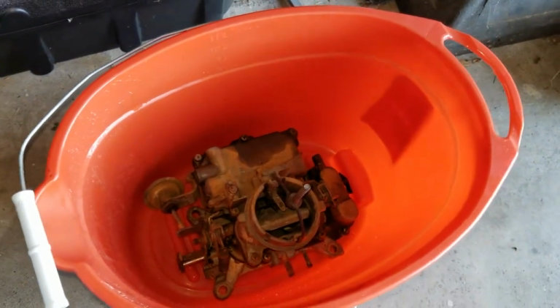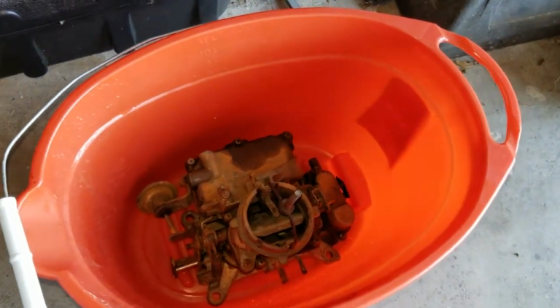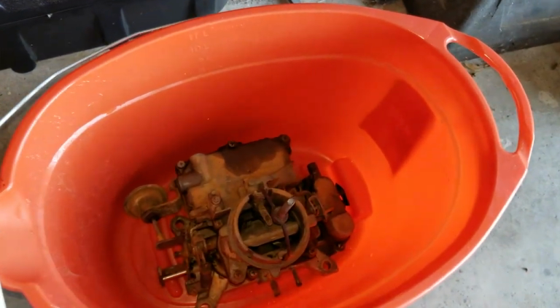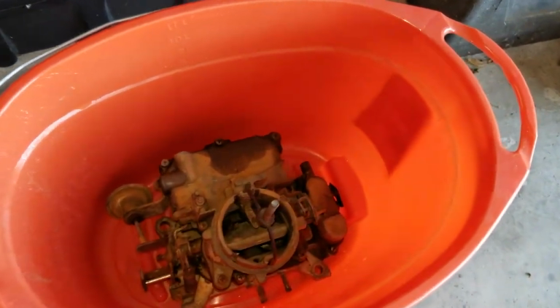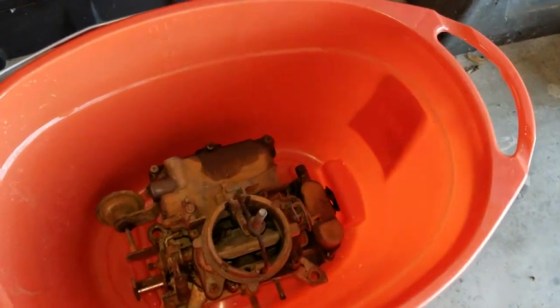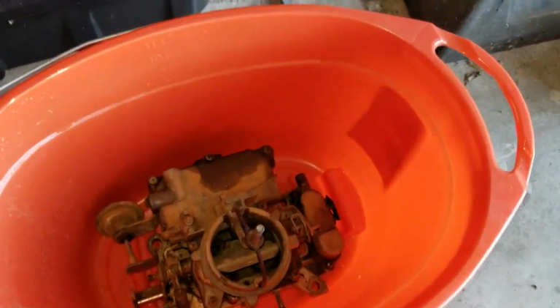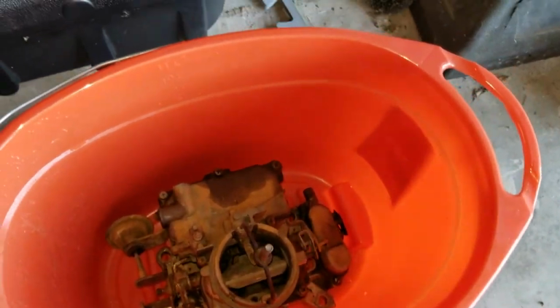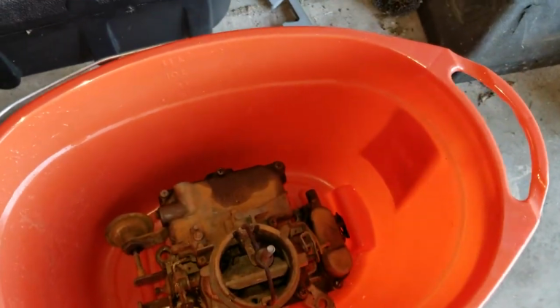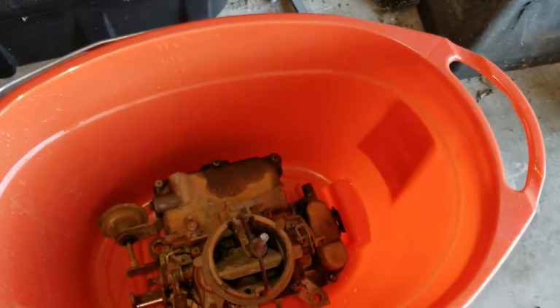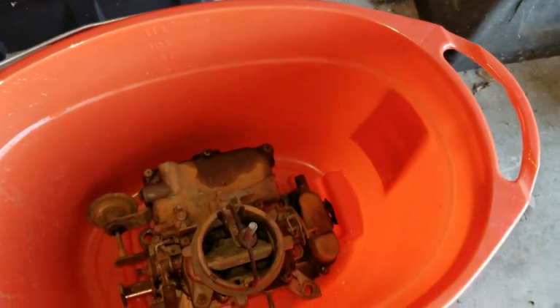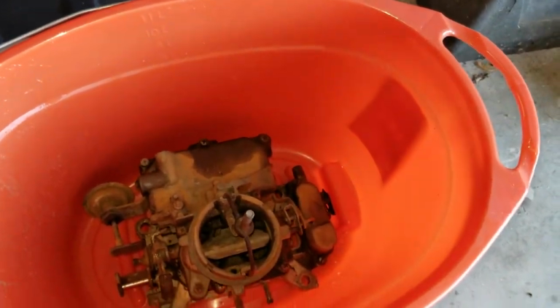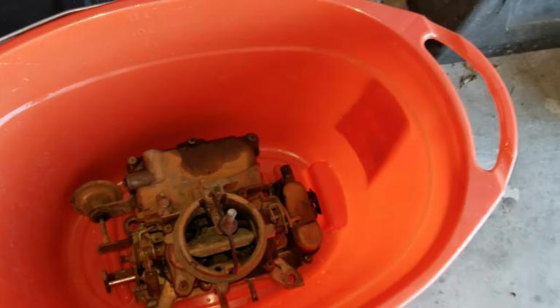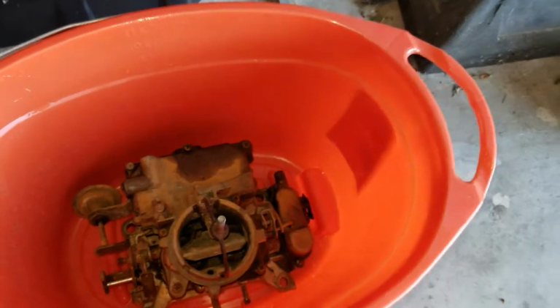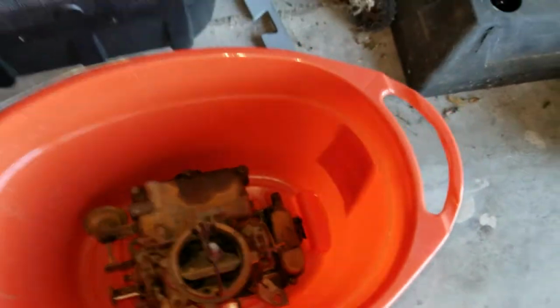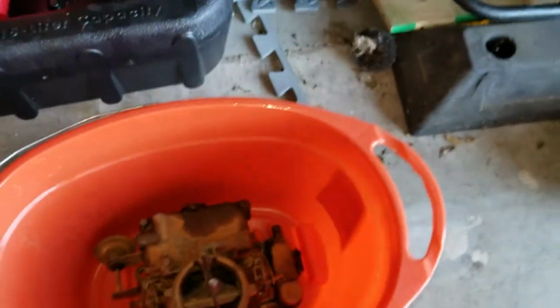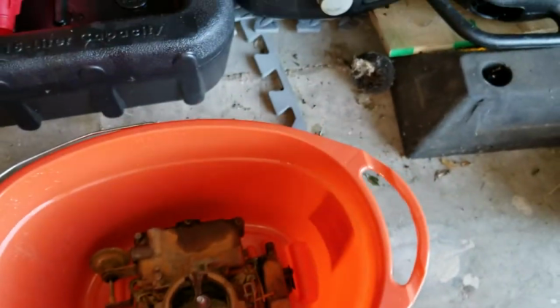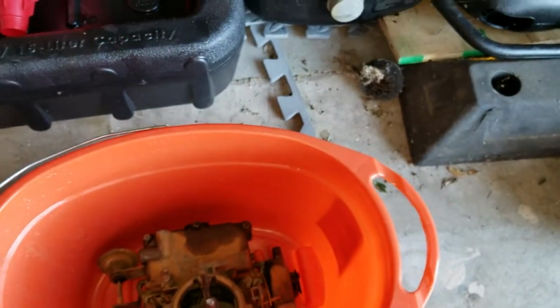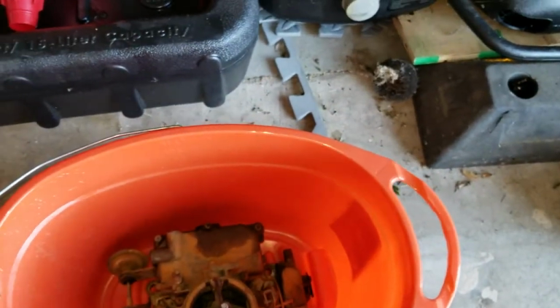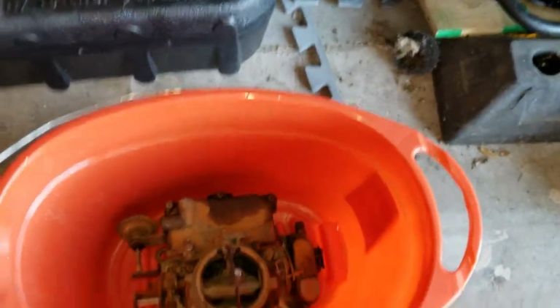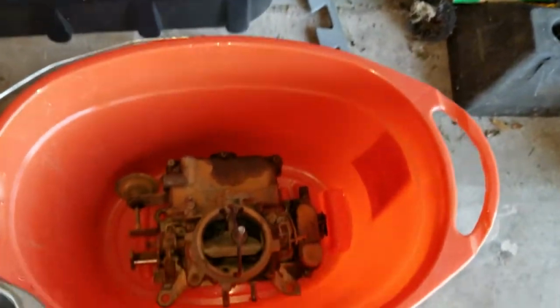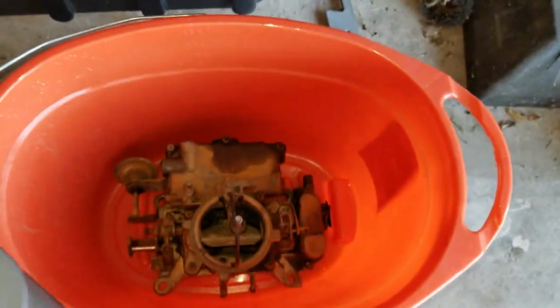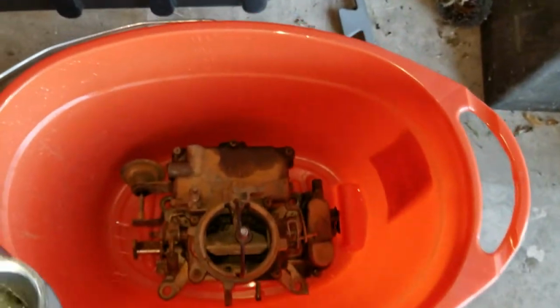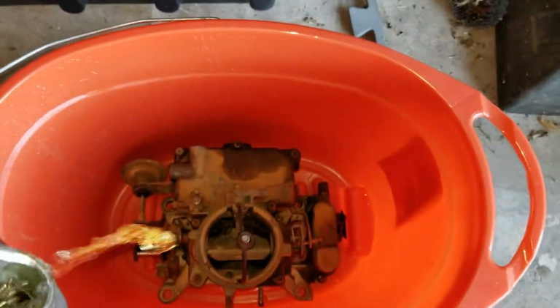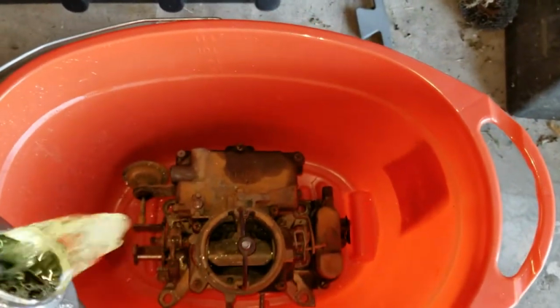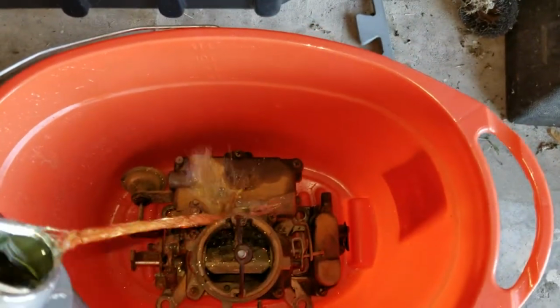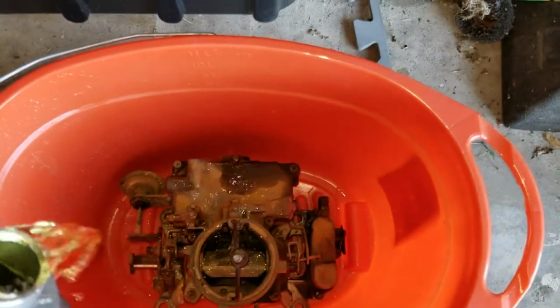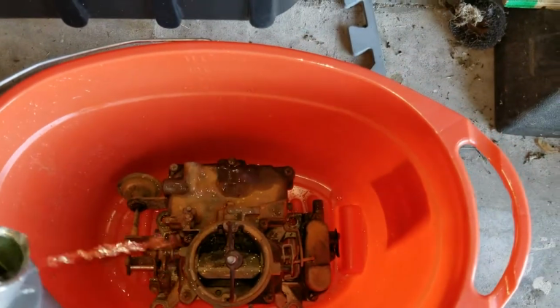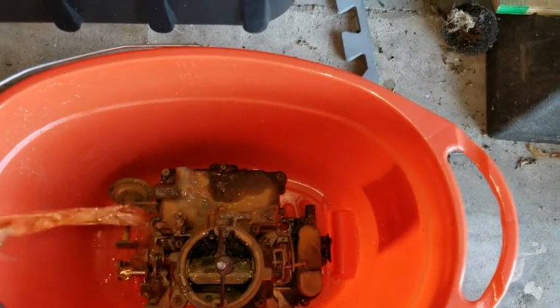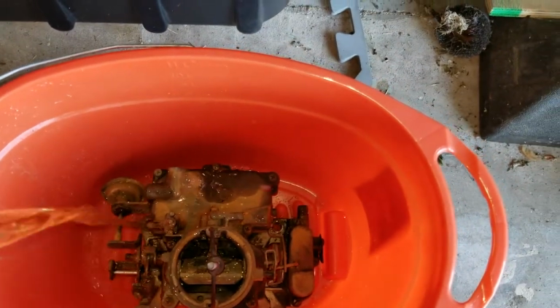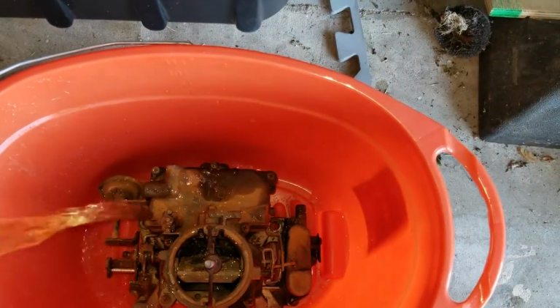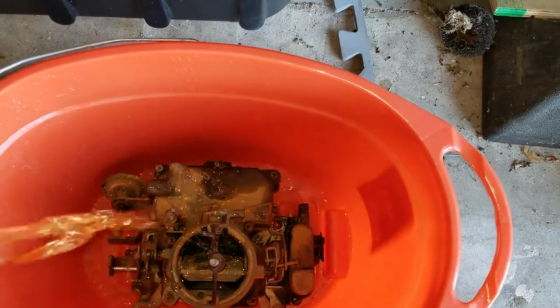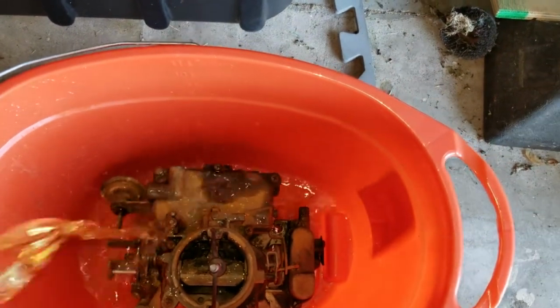I'm going to start by dumping the EvapoRust on this and getting it in there. I might not have enough, so I might have to go pick some up, but we'll see.